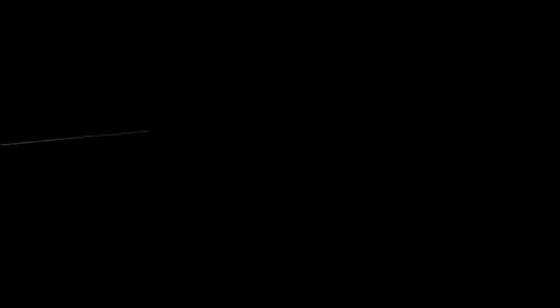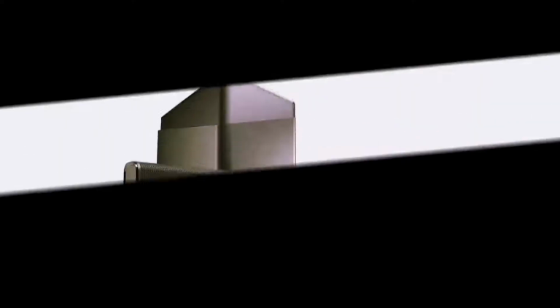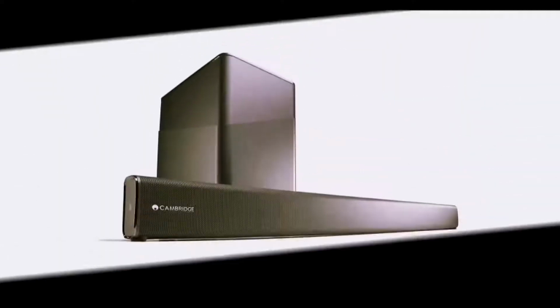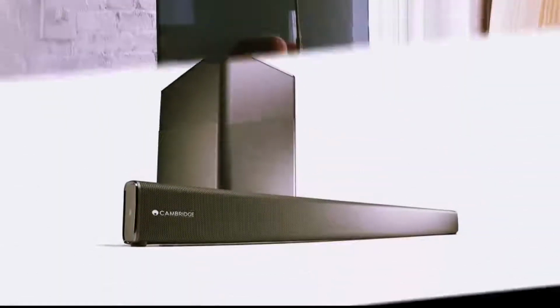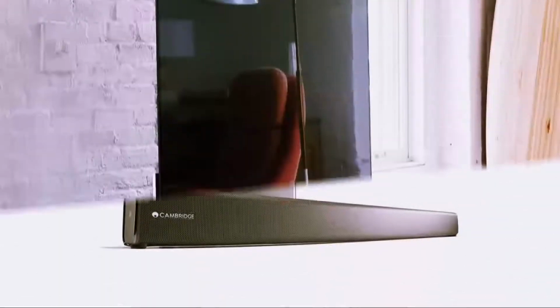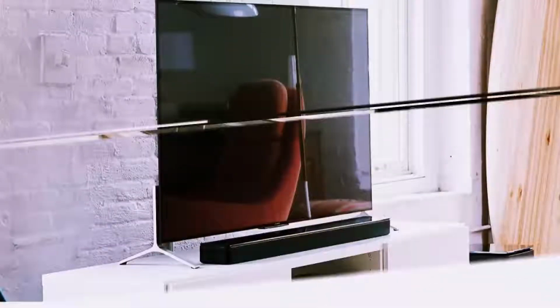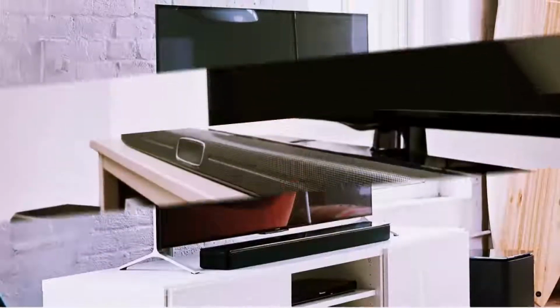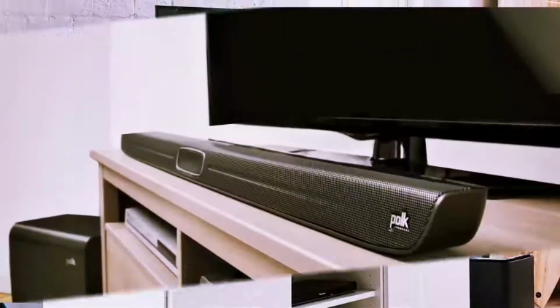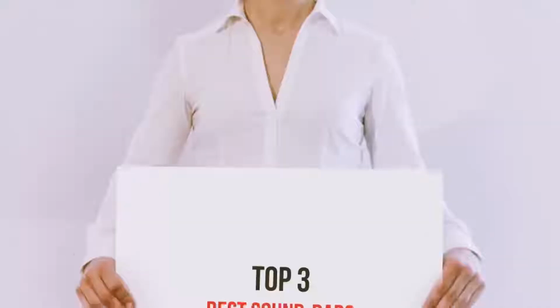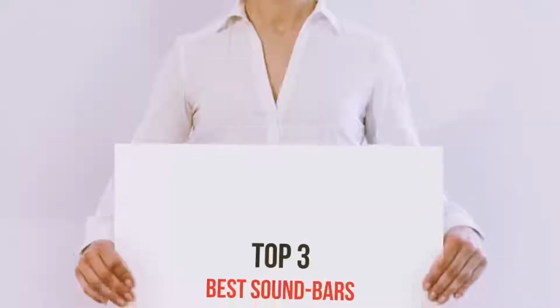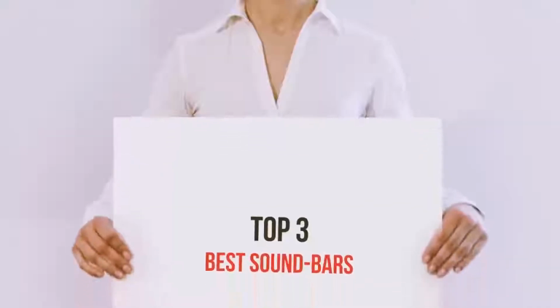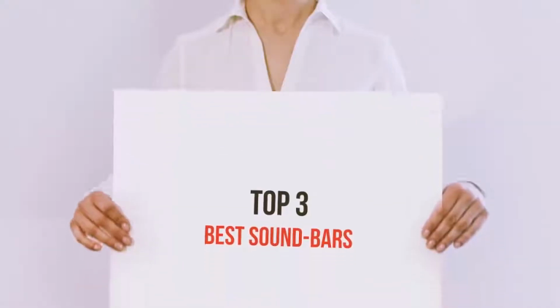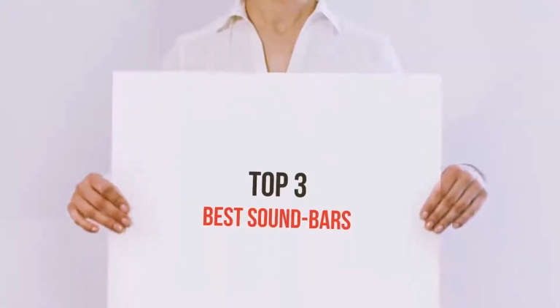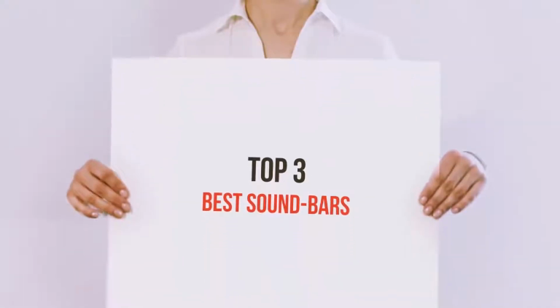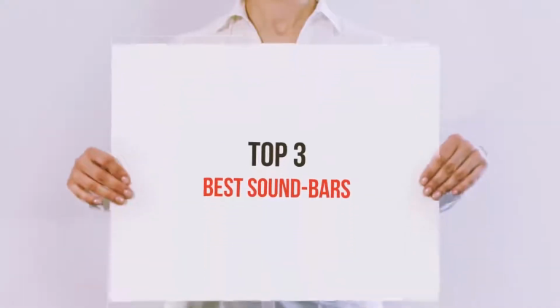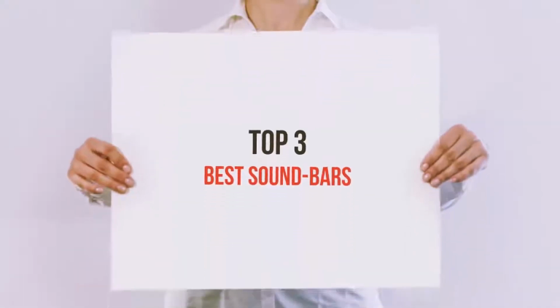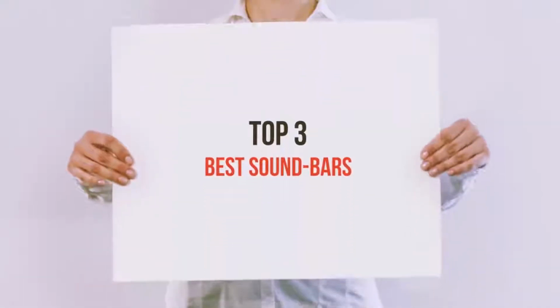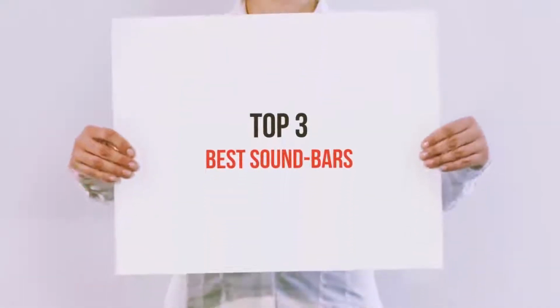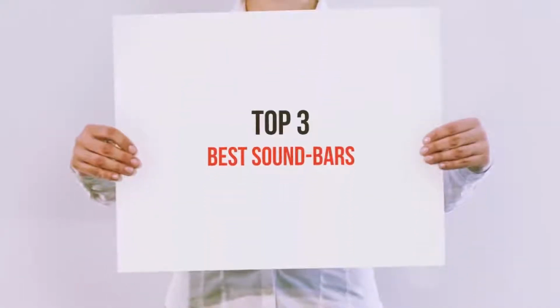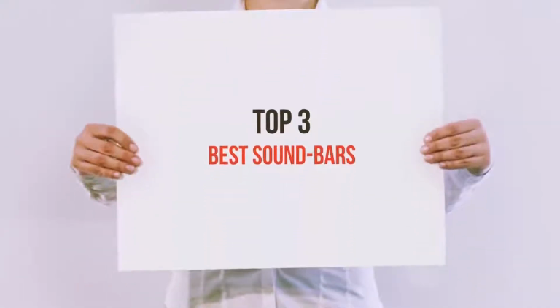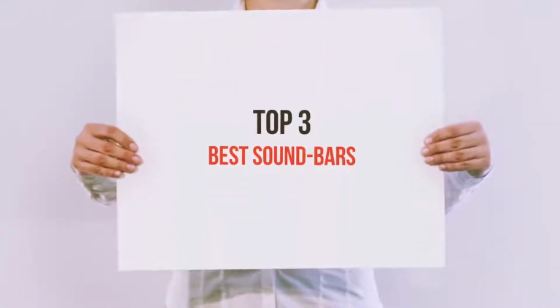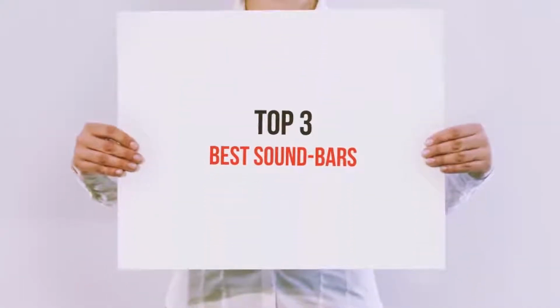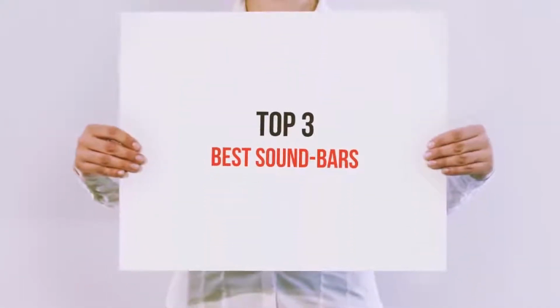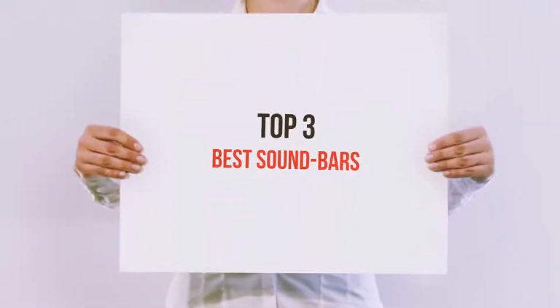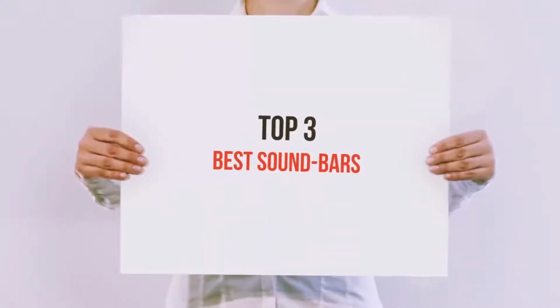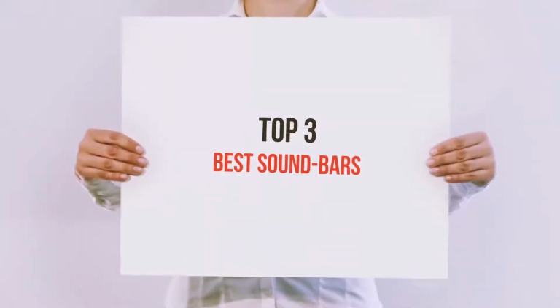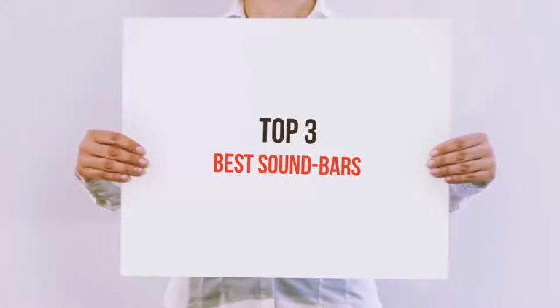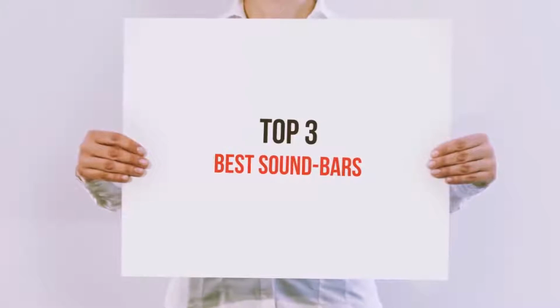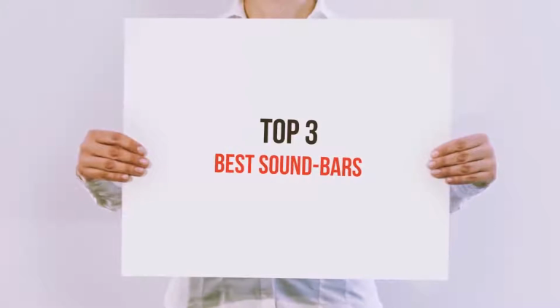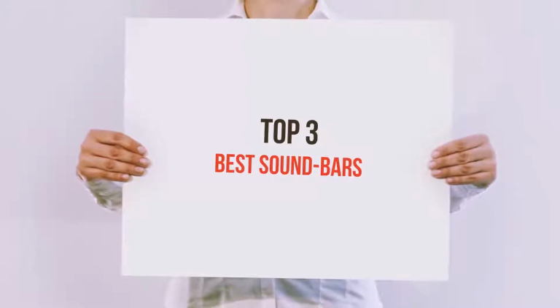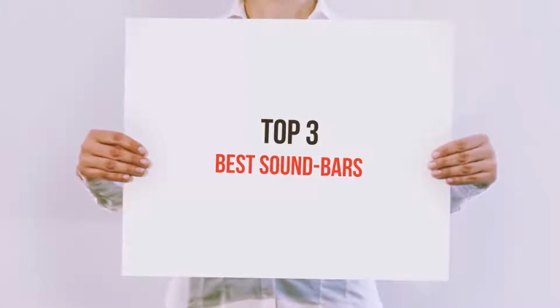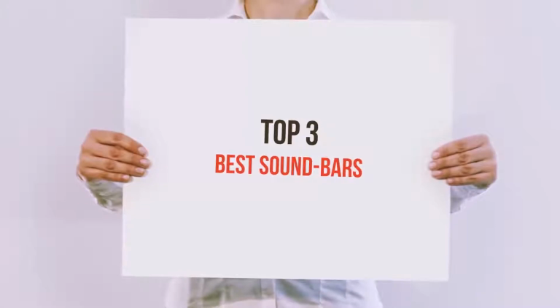Hello guys, welcome back to my channel. Now I'm going to talk about the top 3 best soundbars.